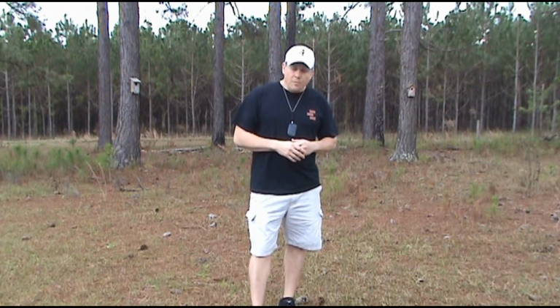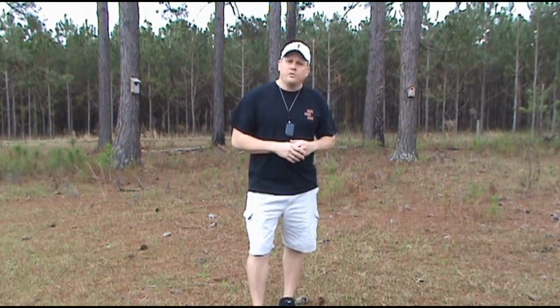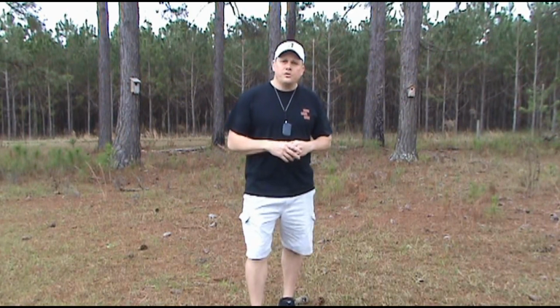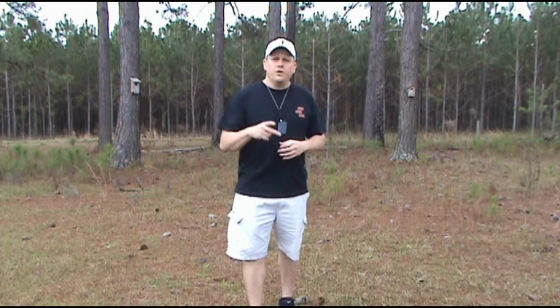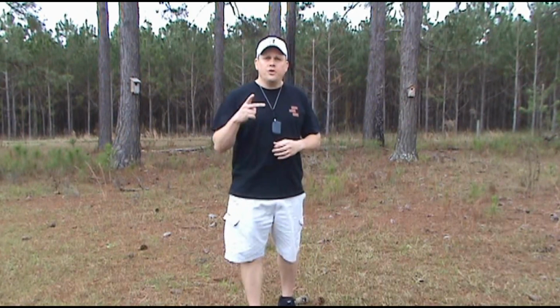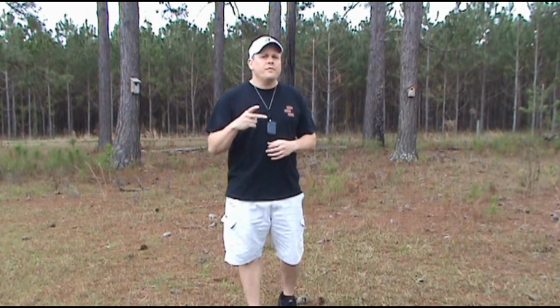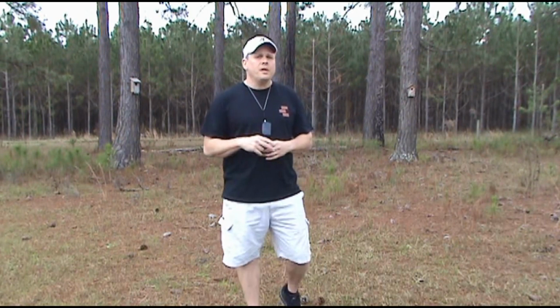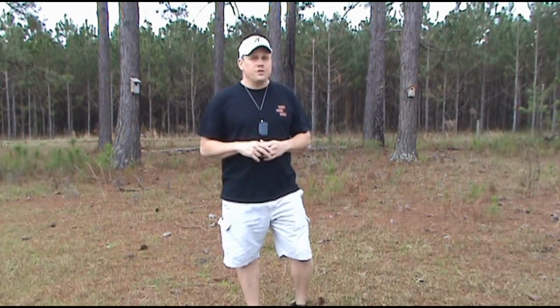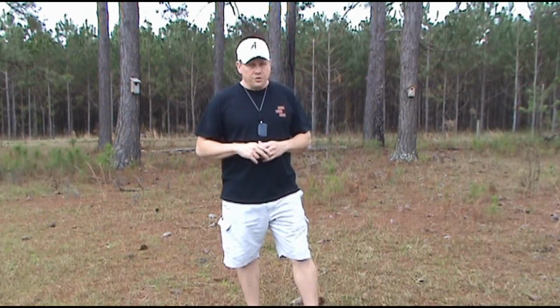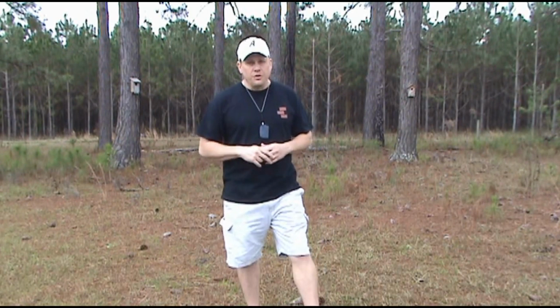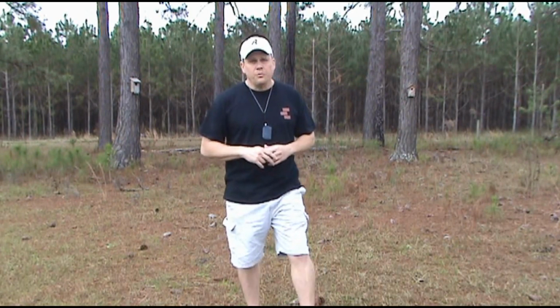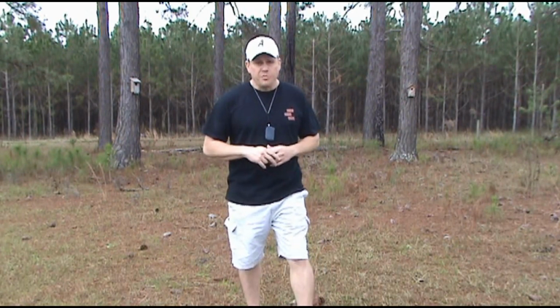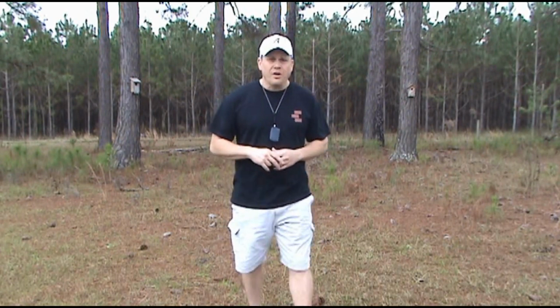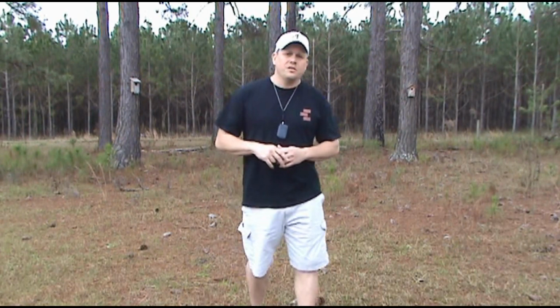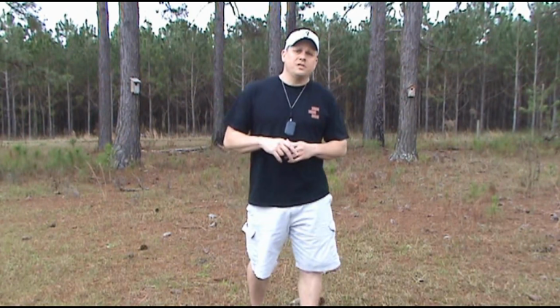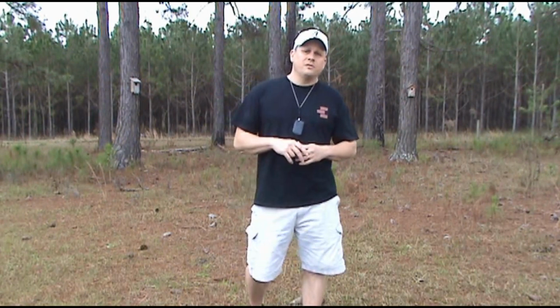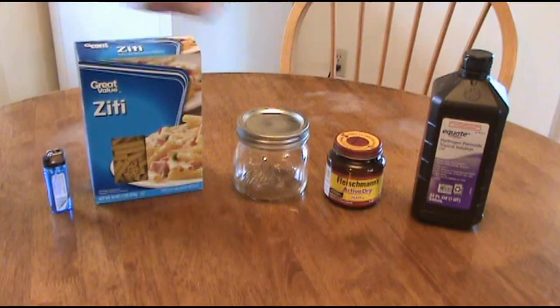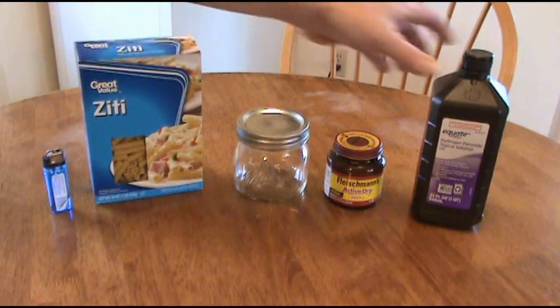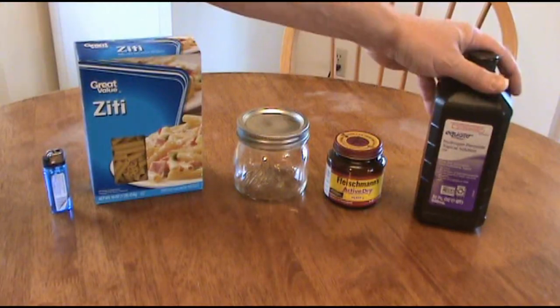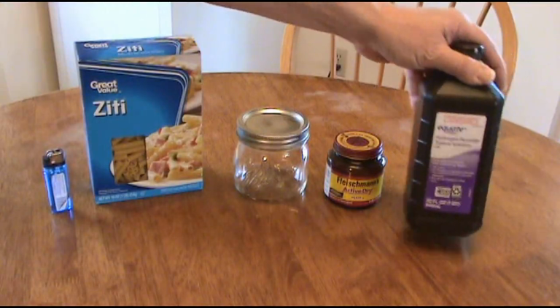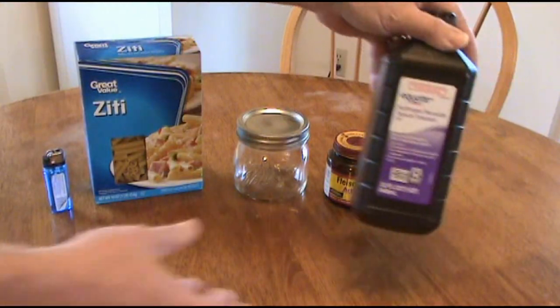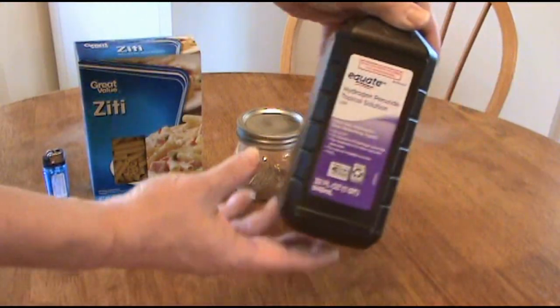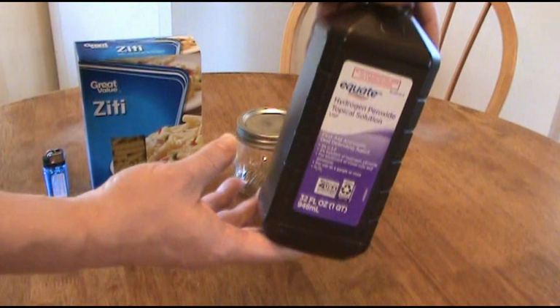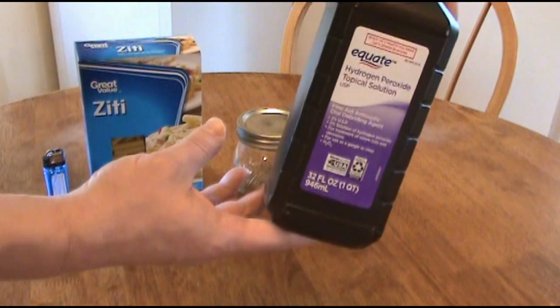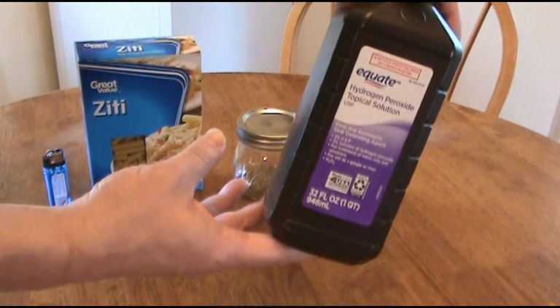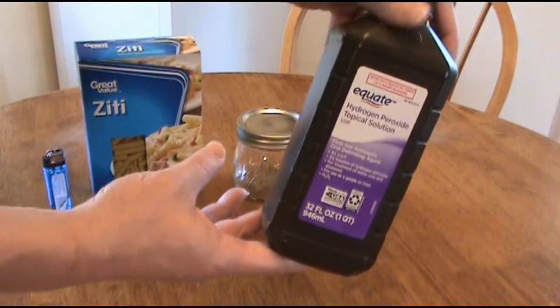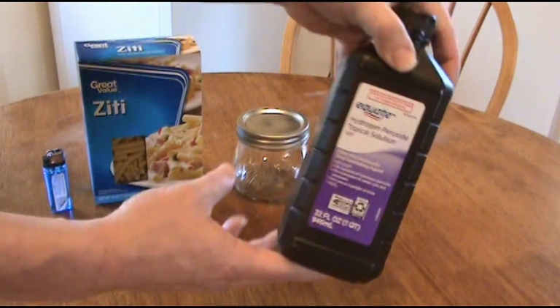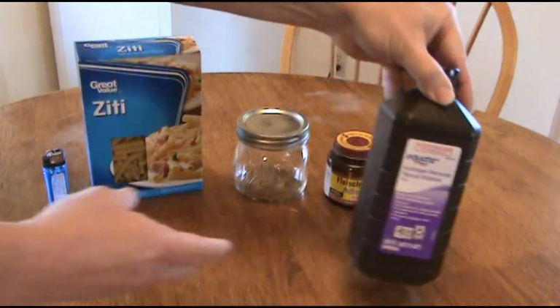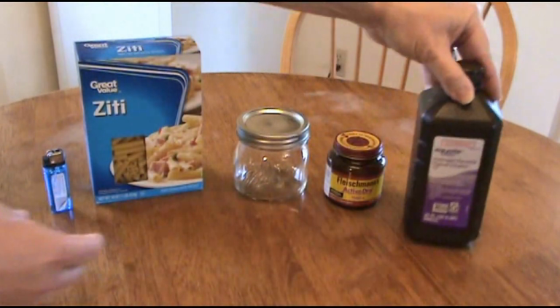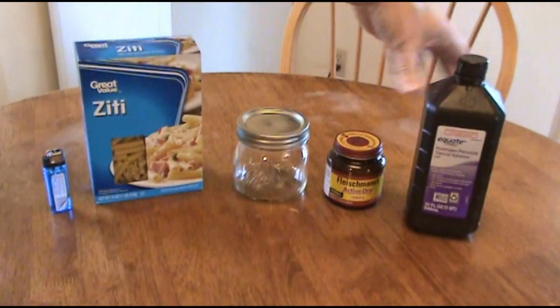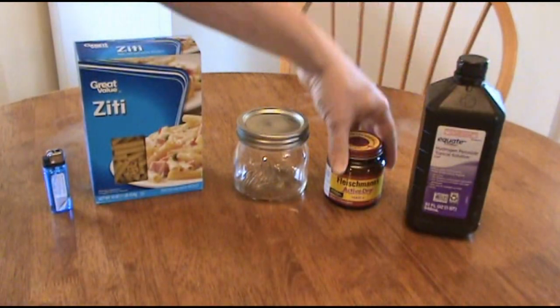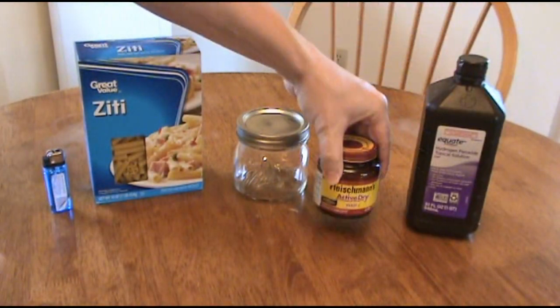I'm also going to show you two different things that you can do with pure oxygen. The best thing about this is you can do it for under two dollars.